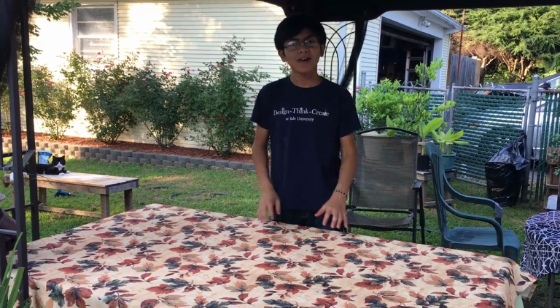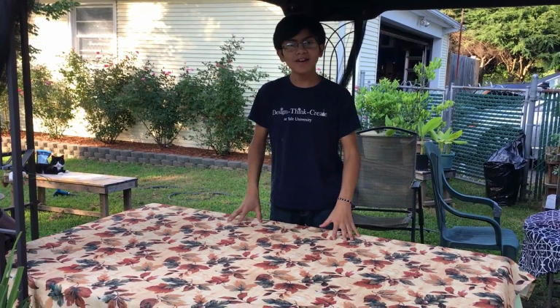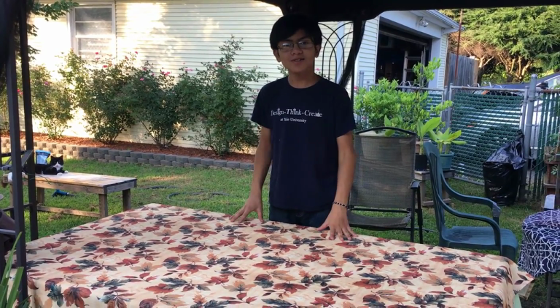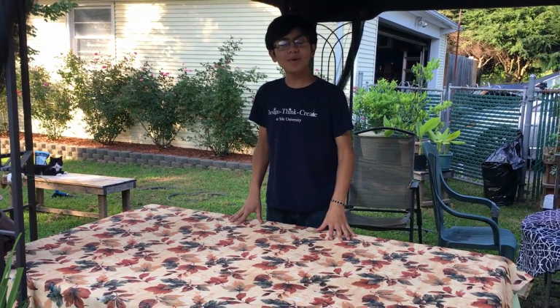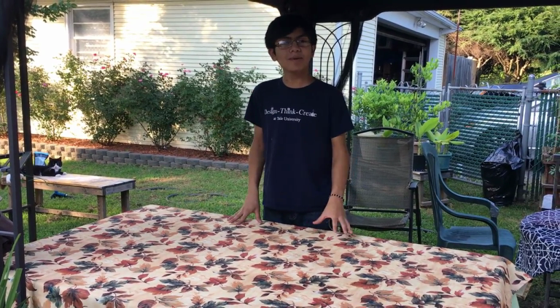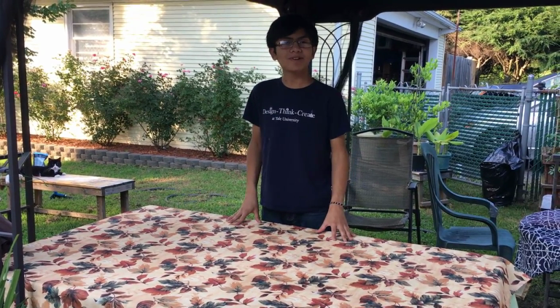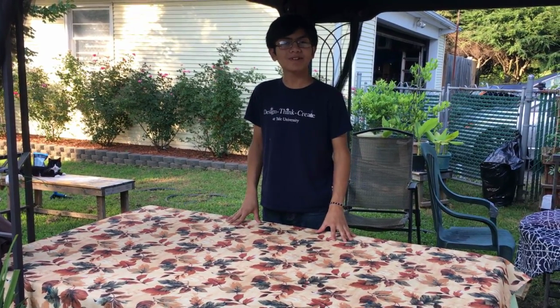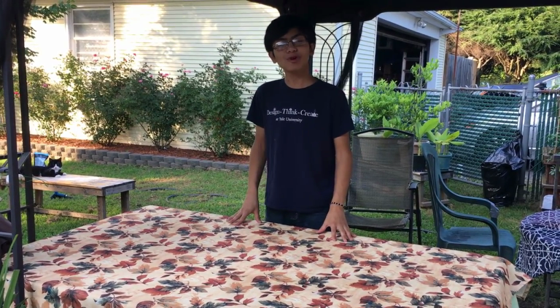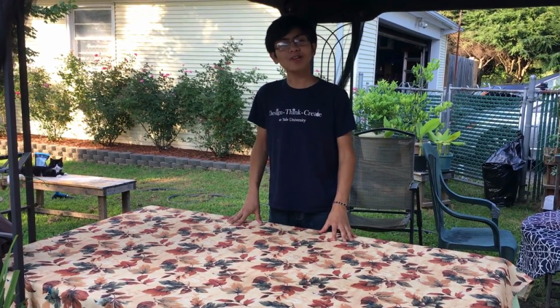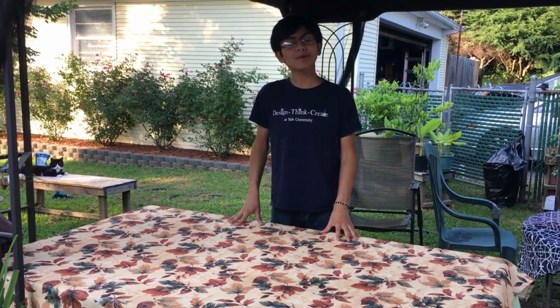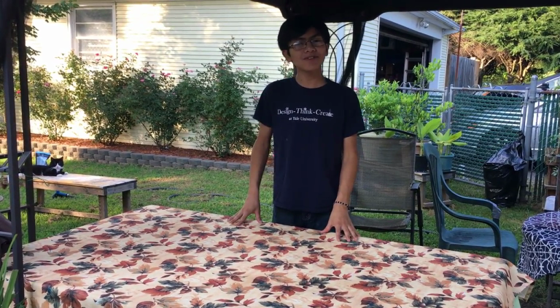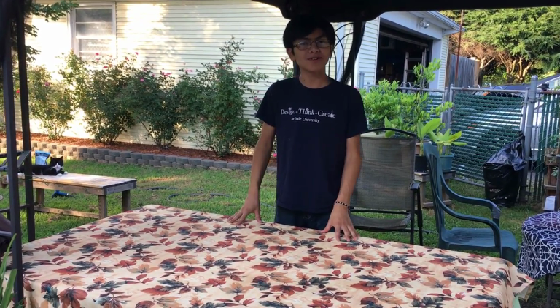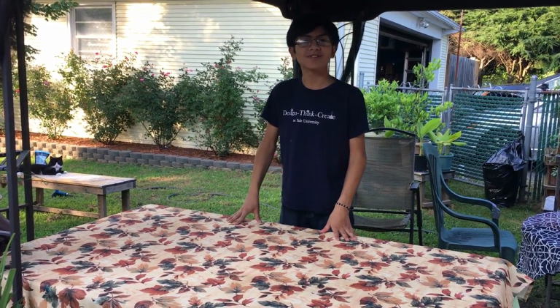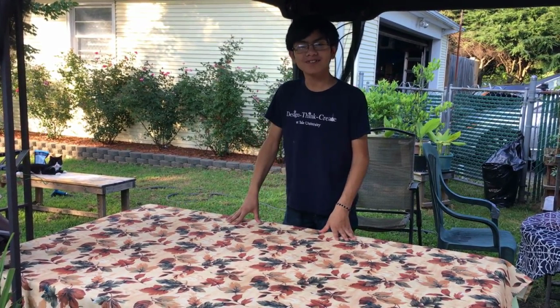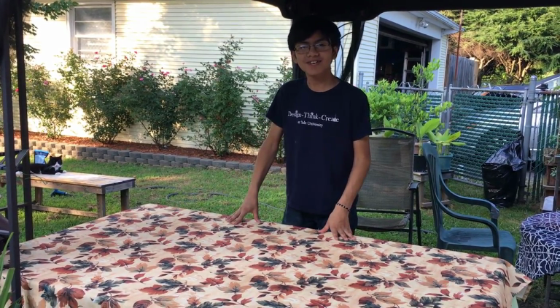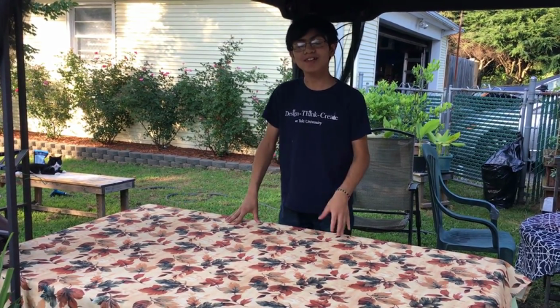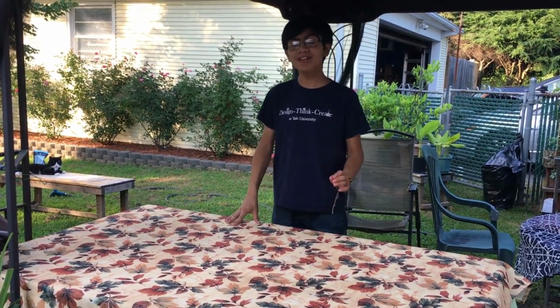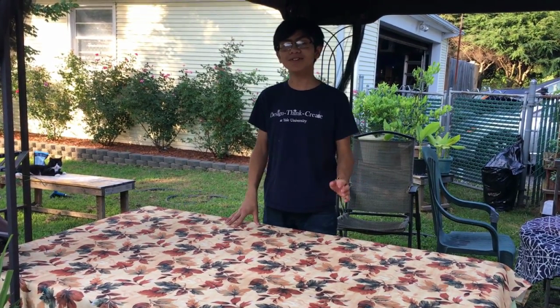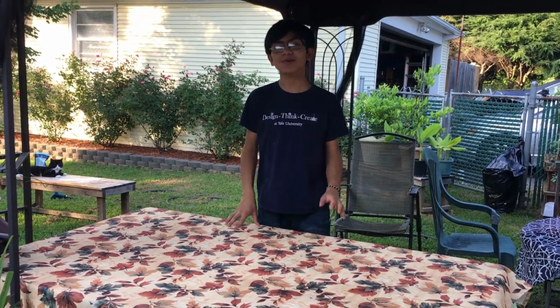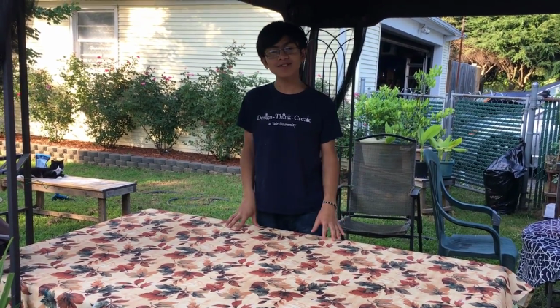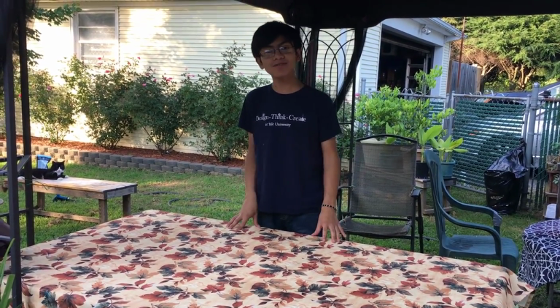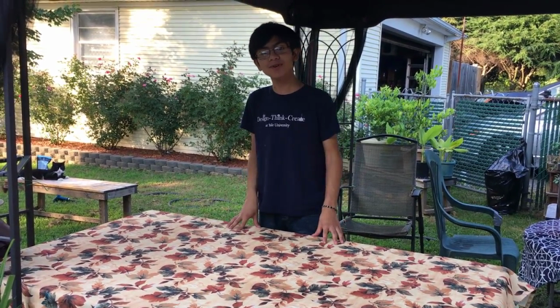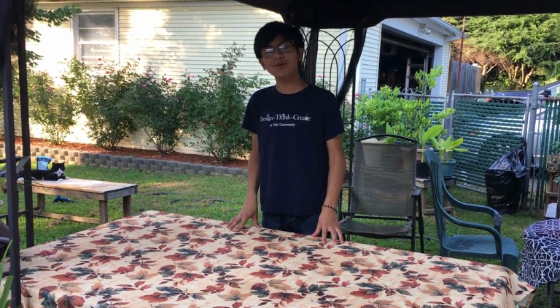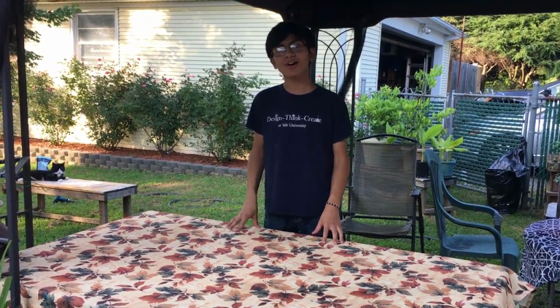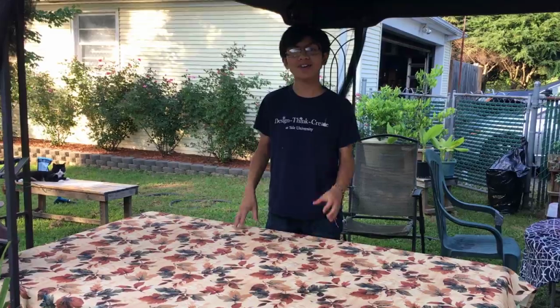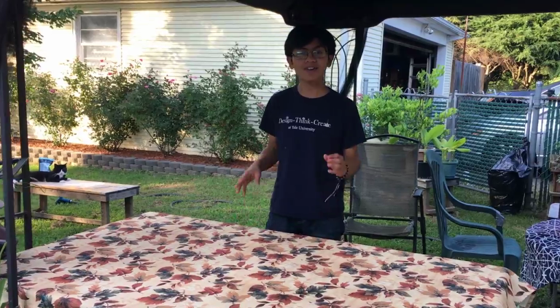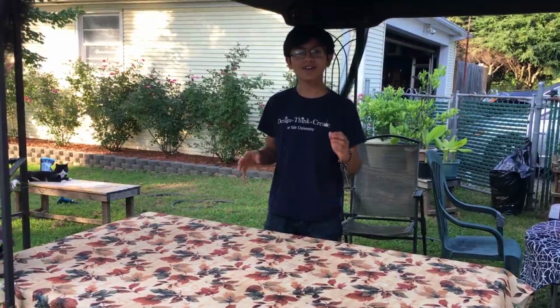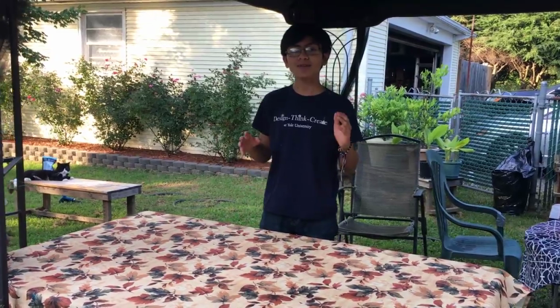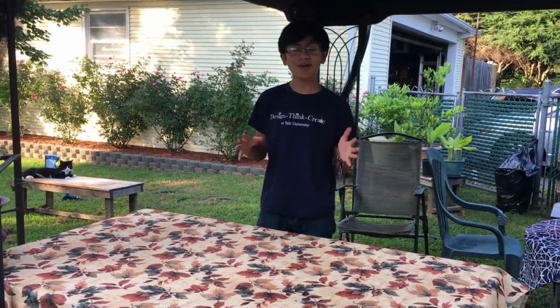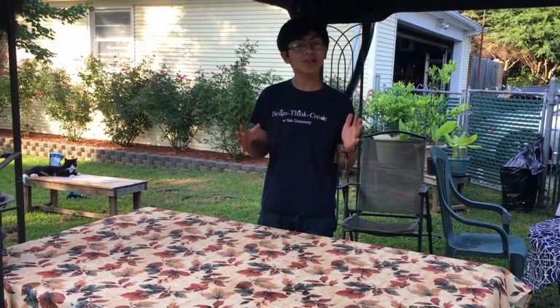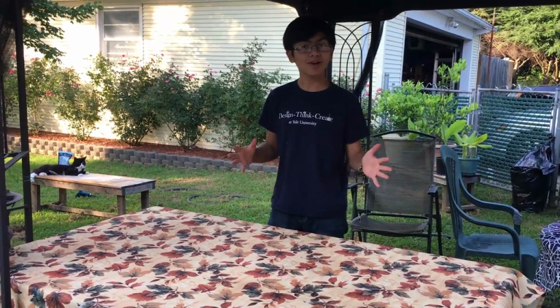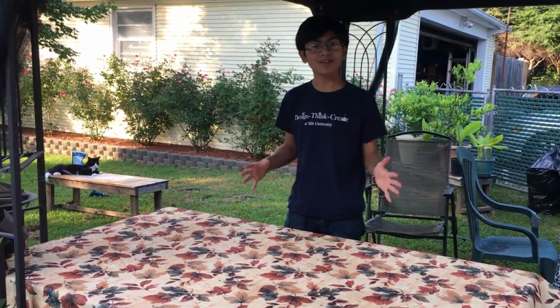Hi YouTube, welcome back to one of my videos.